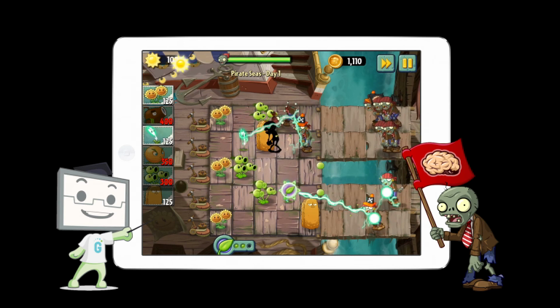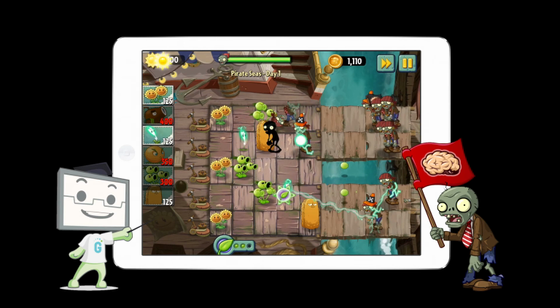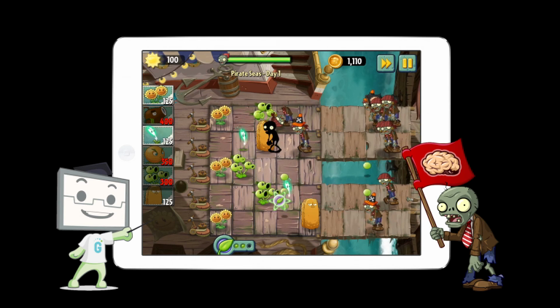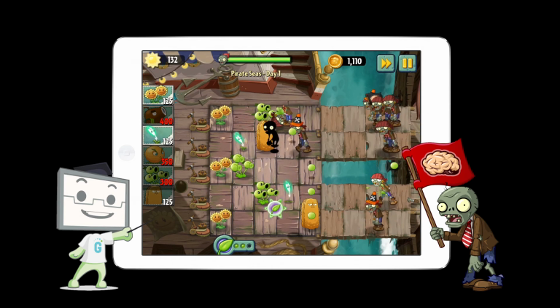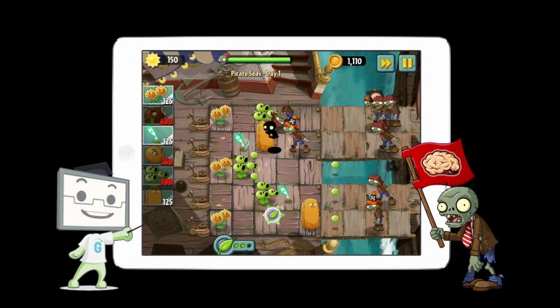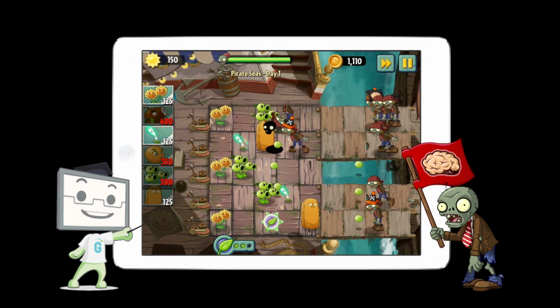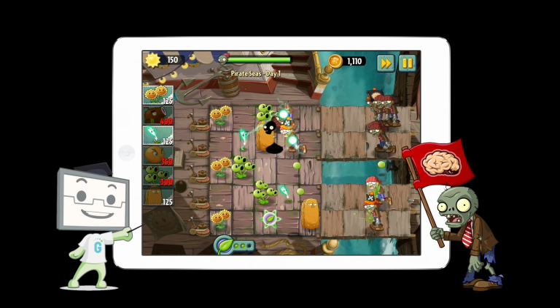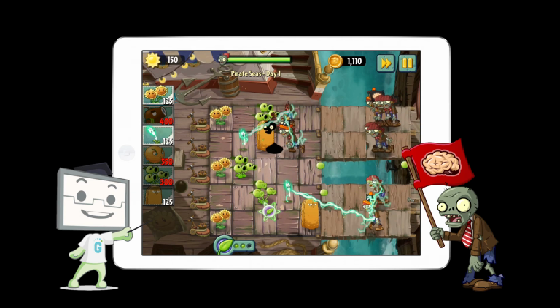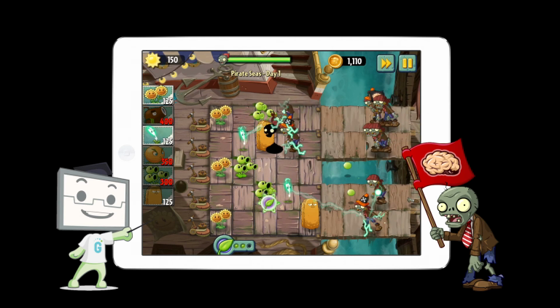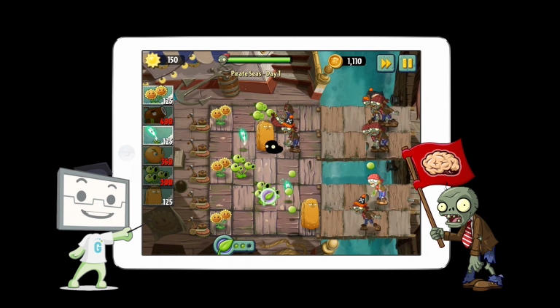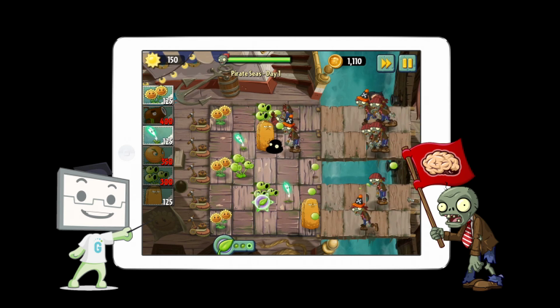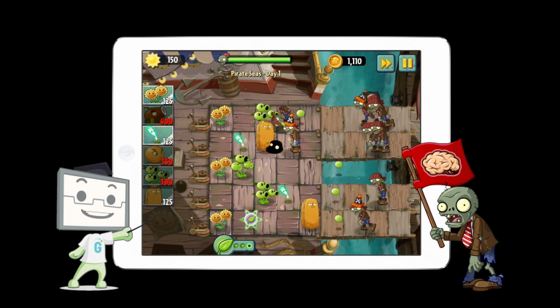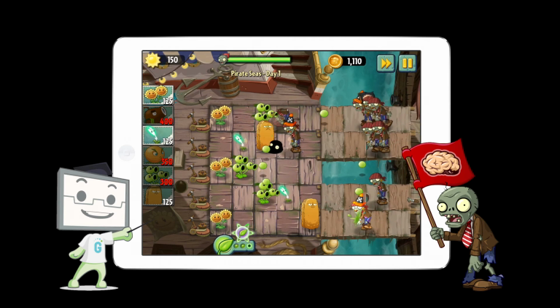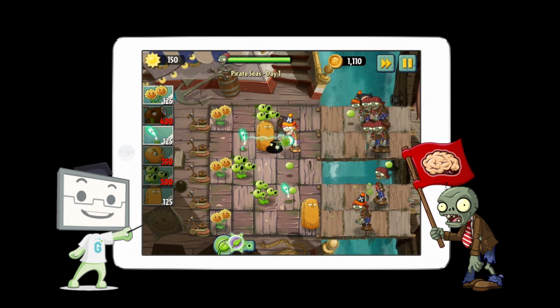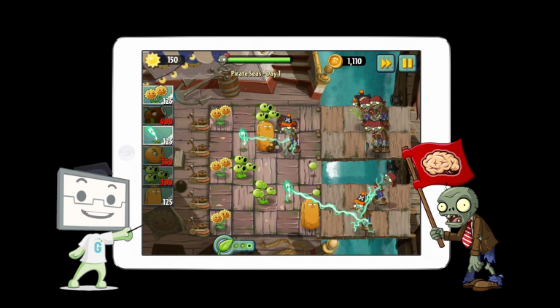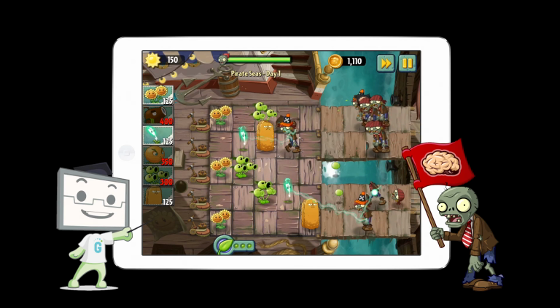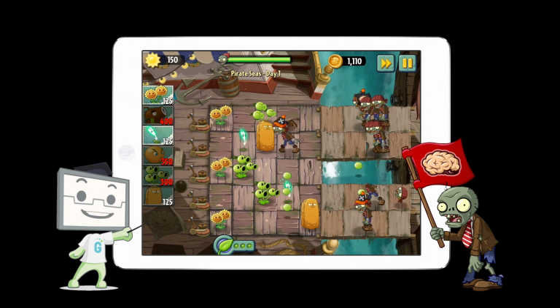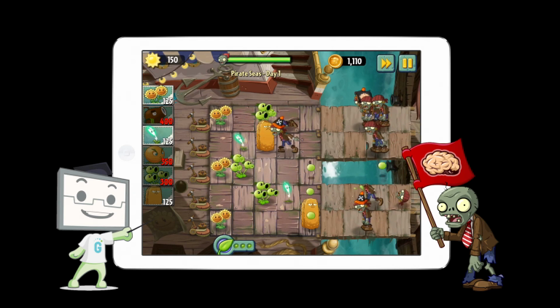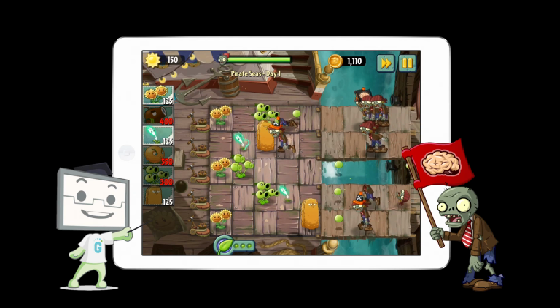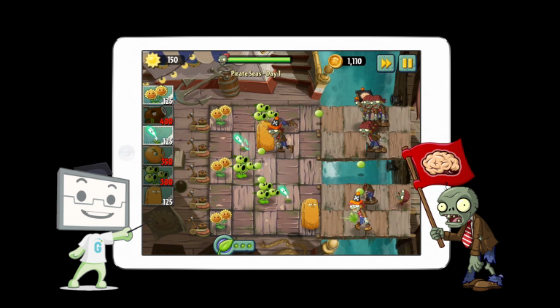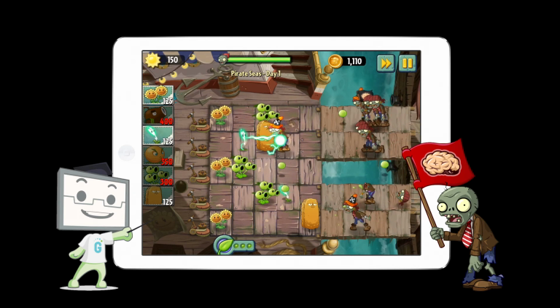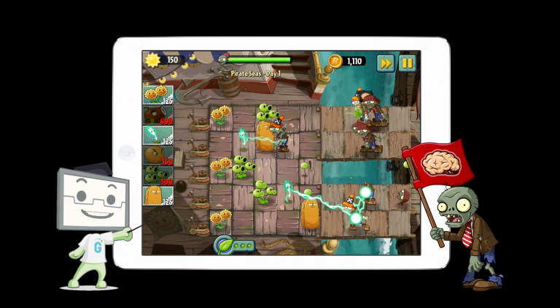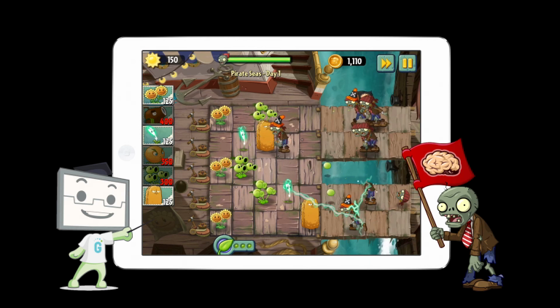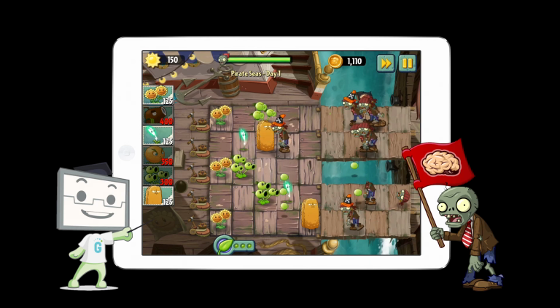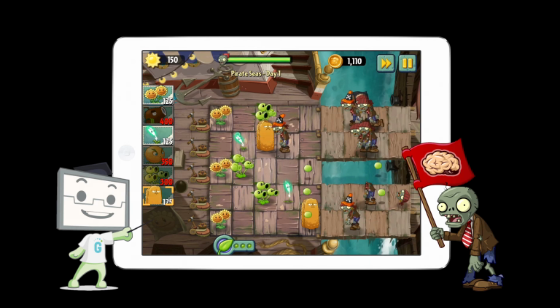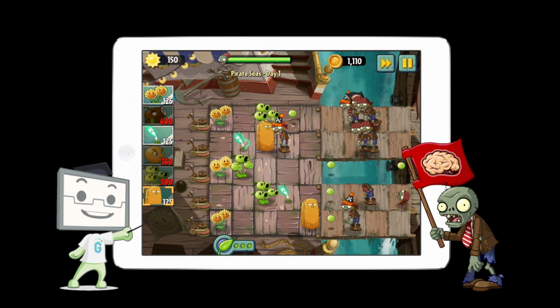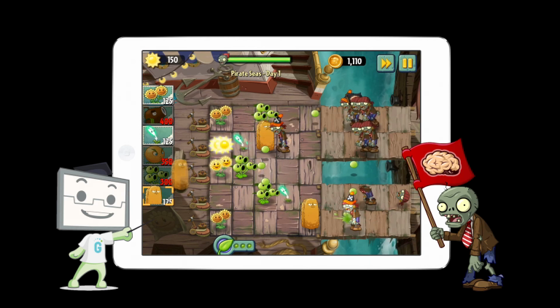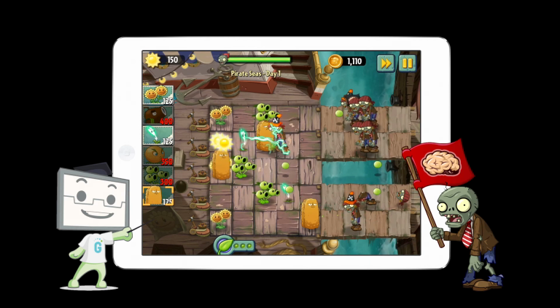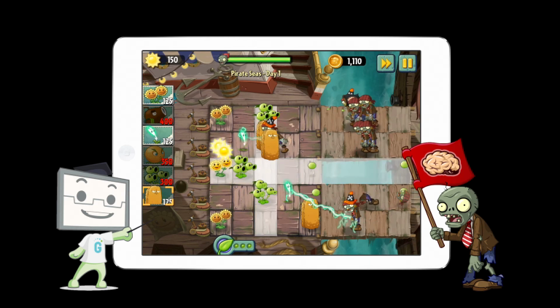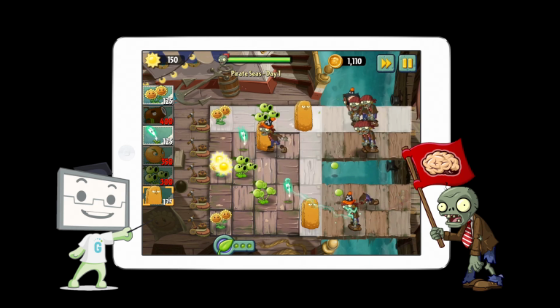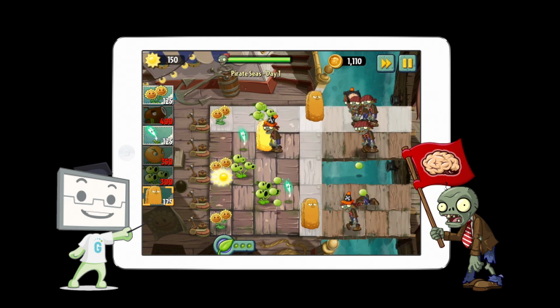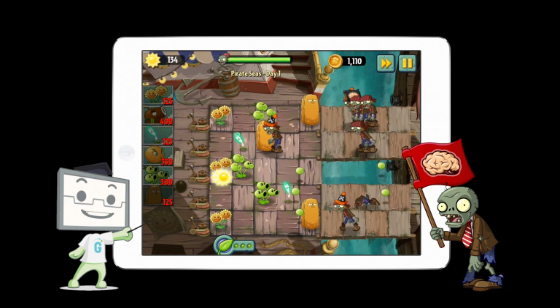Moreover, the game can be installed on a portable device, so learners can interact with the game anytime, anywhere, with a Wi-Fi connection.